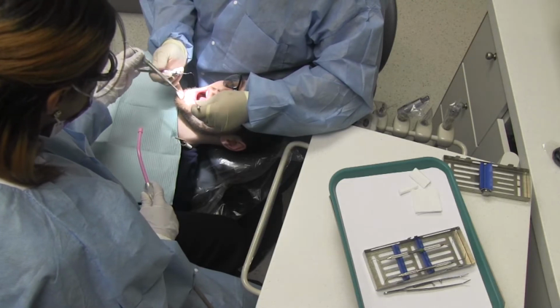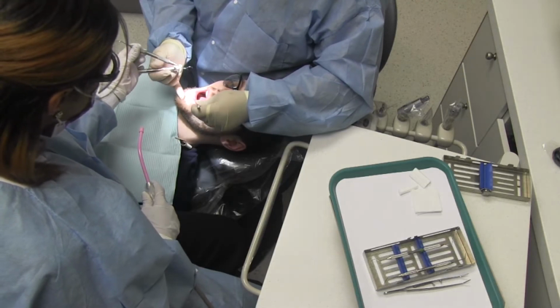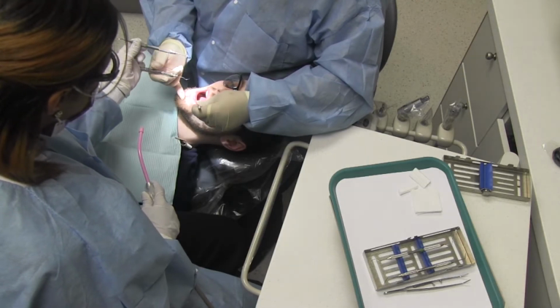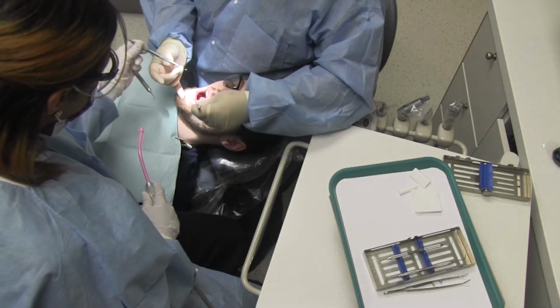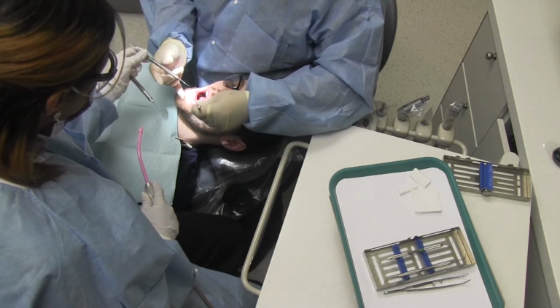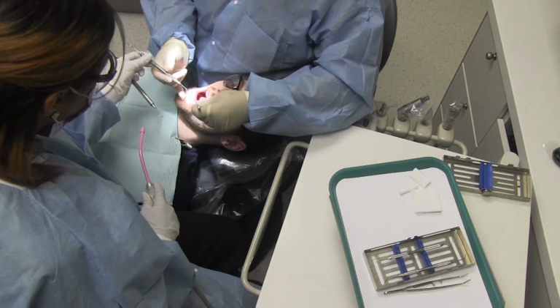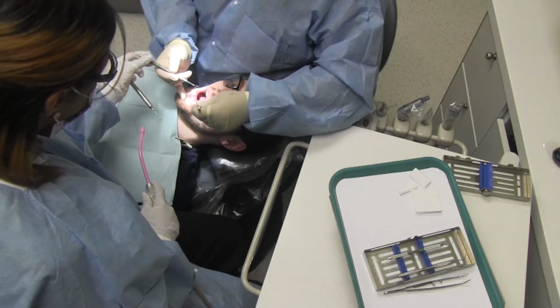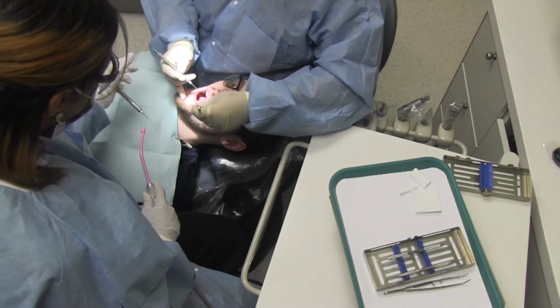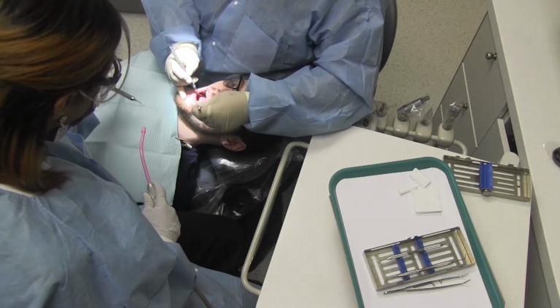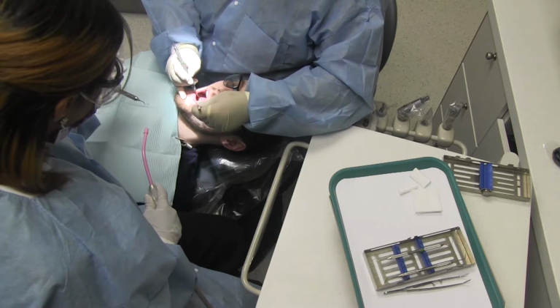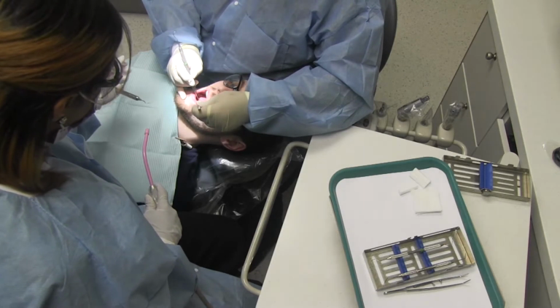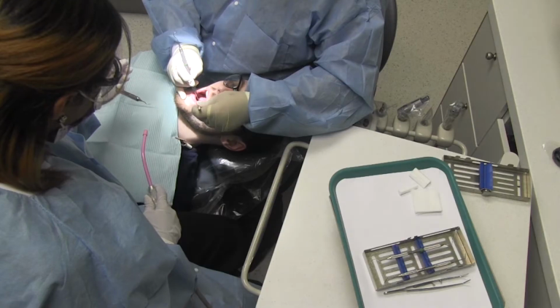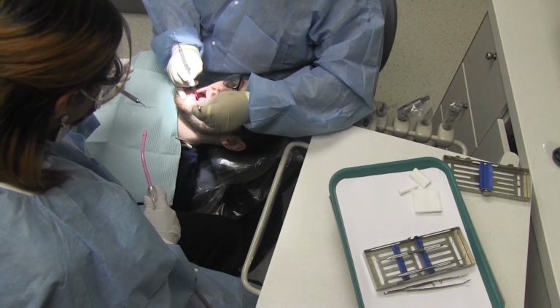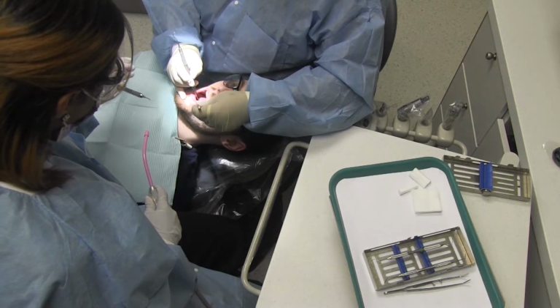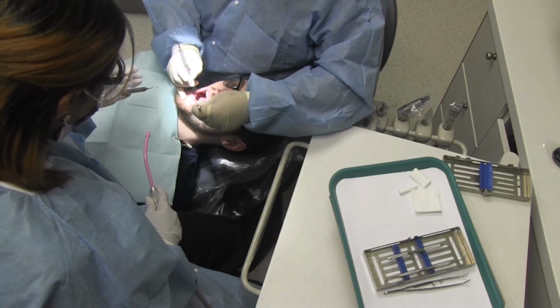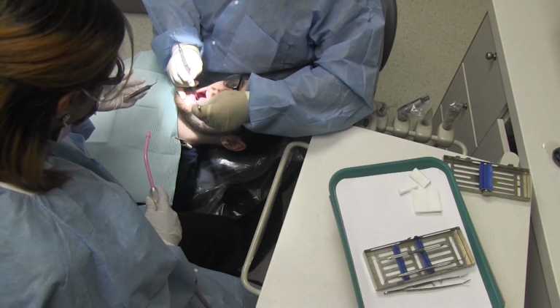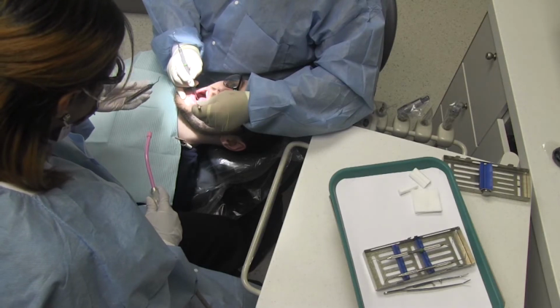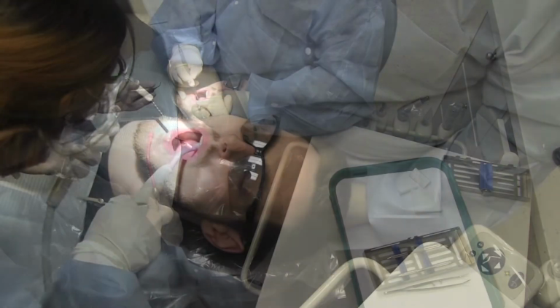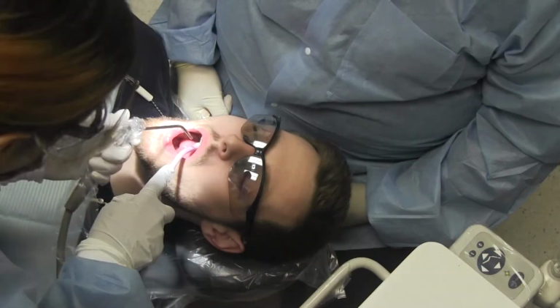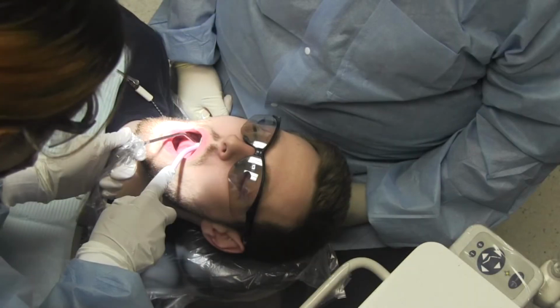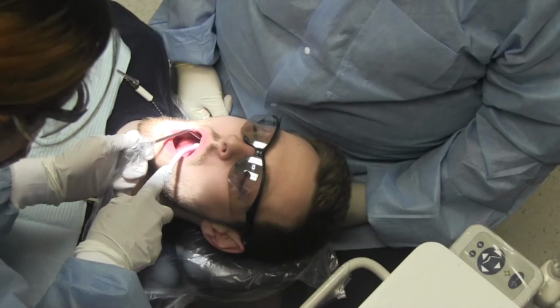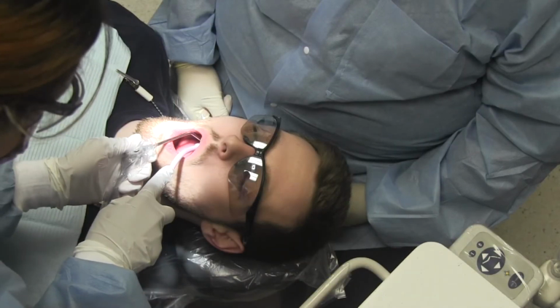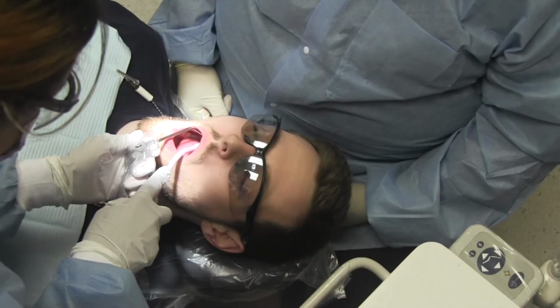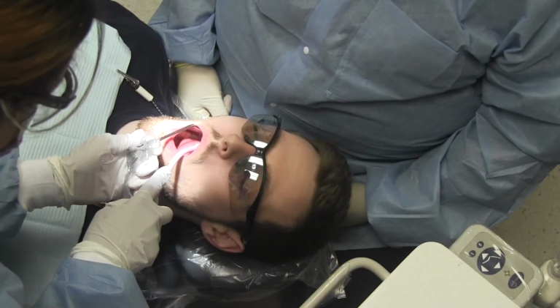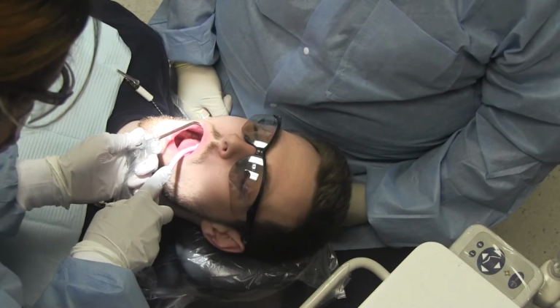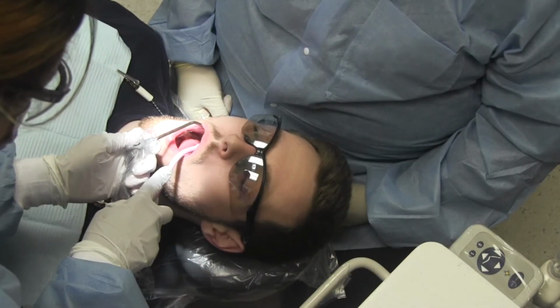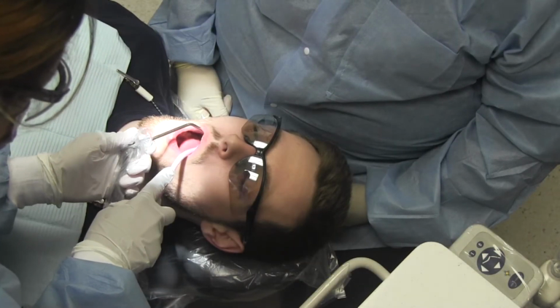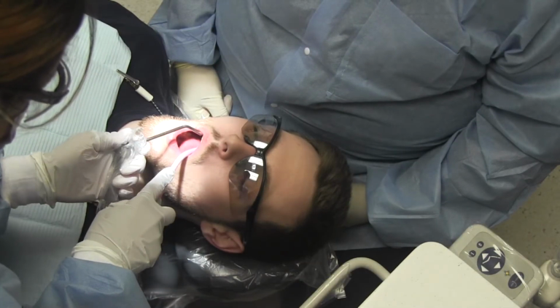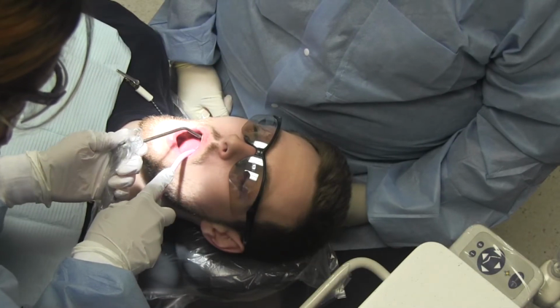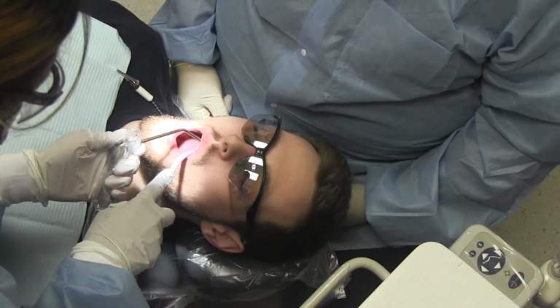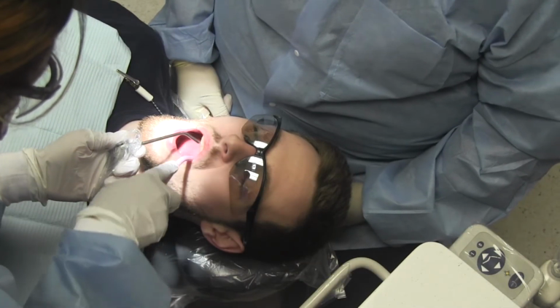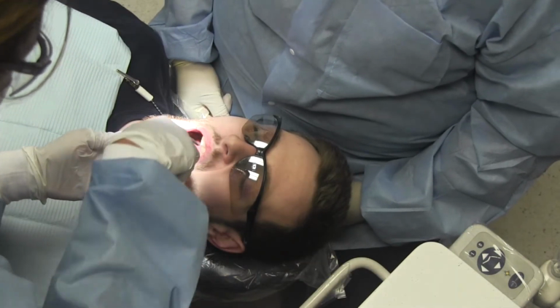This is usually done with one hand, having the air, water, or suction ready in the other hand. Be prepared to rinse and suction as required.